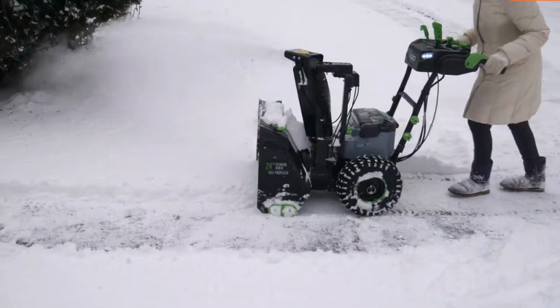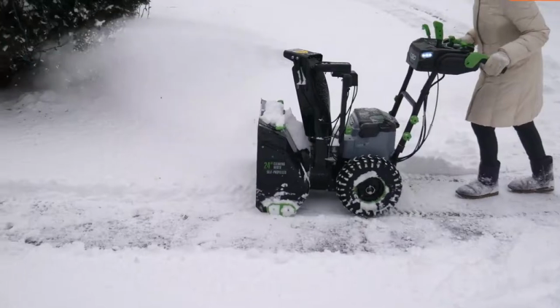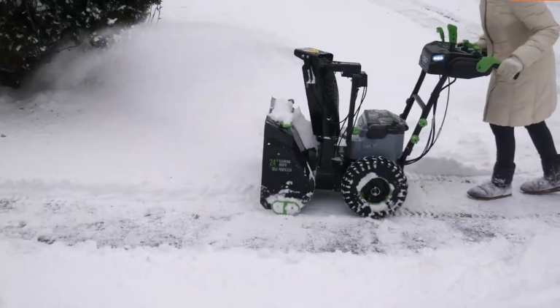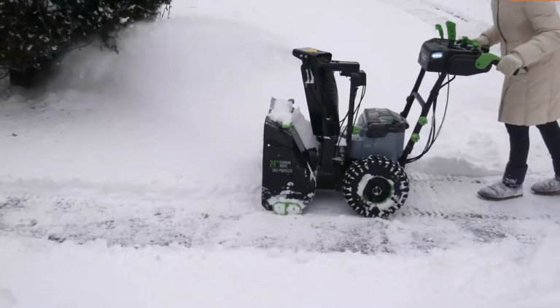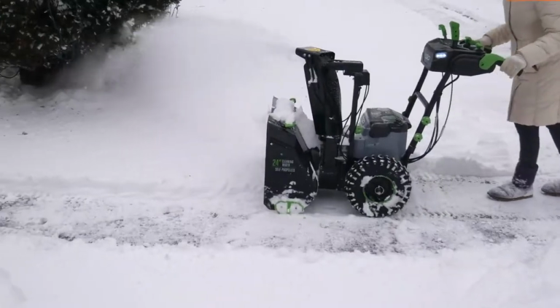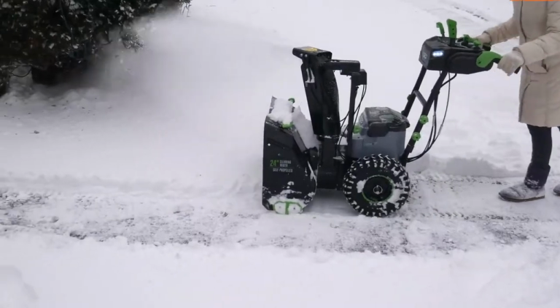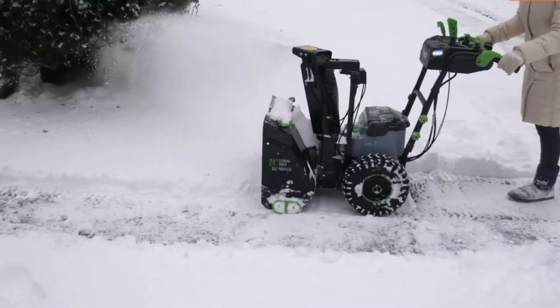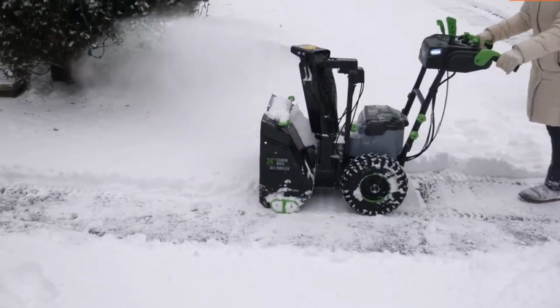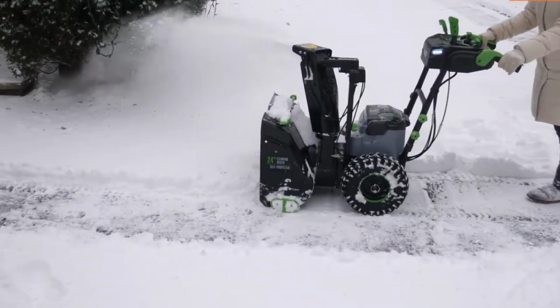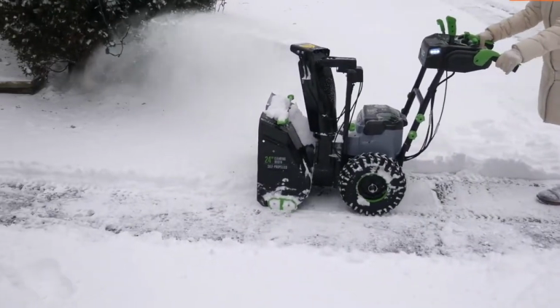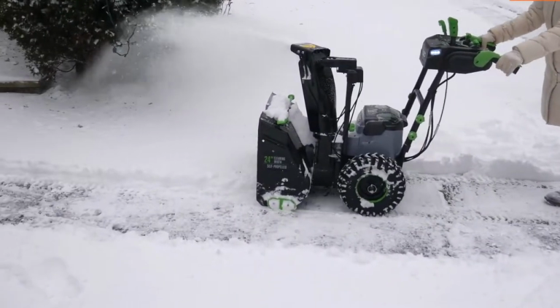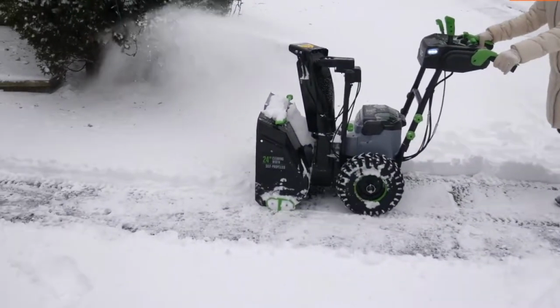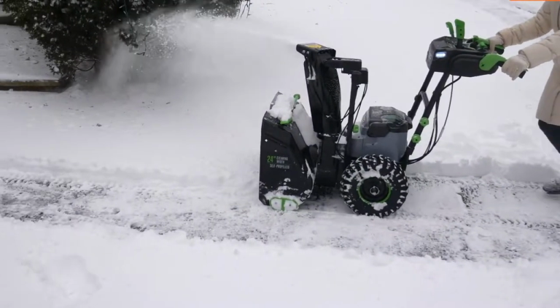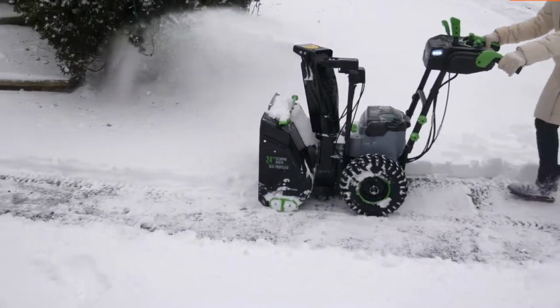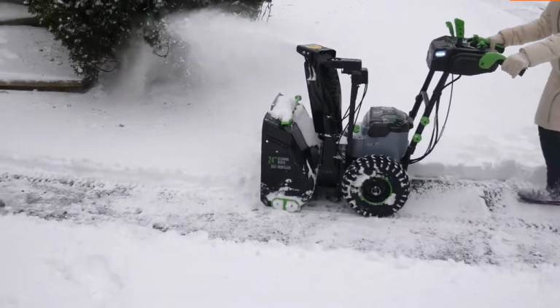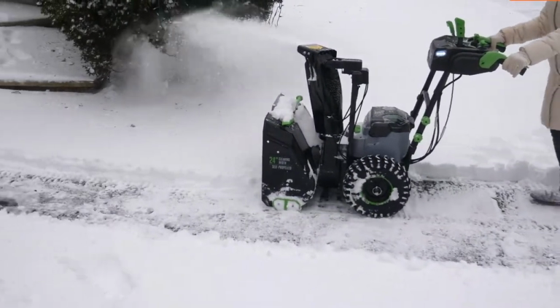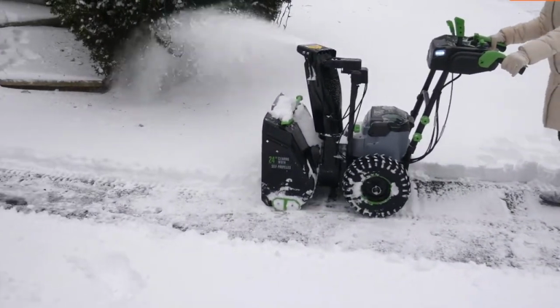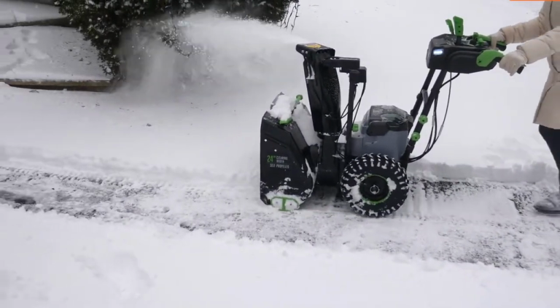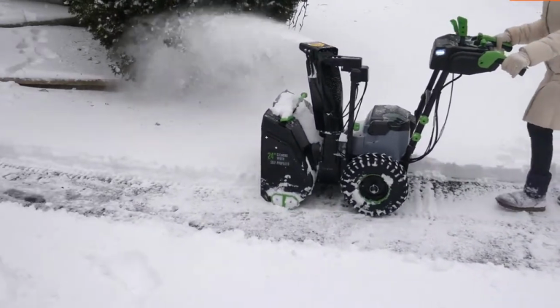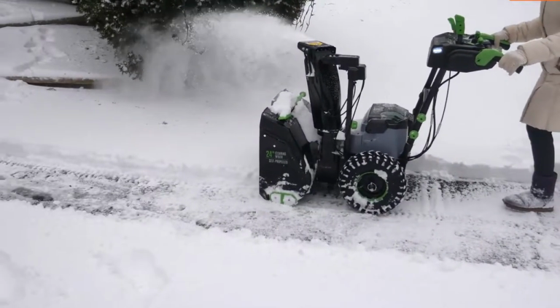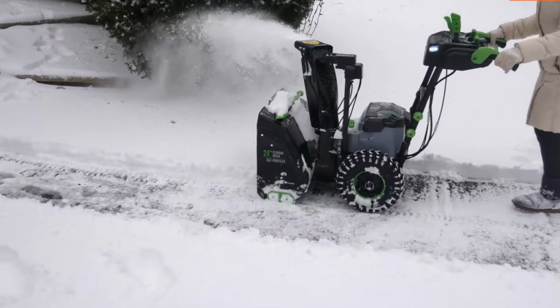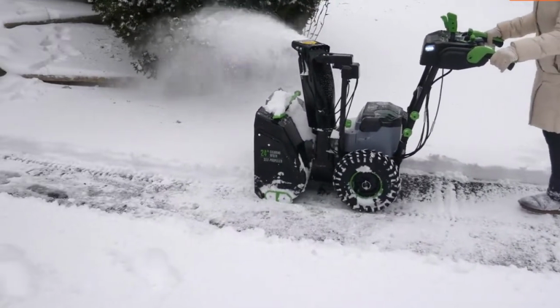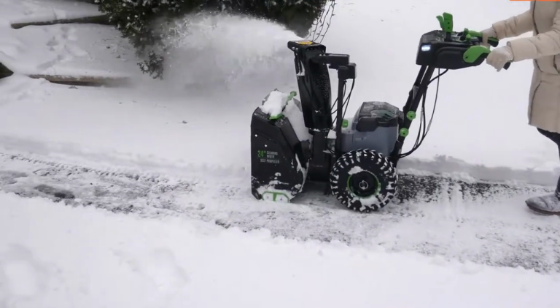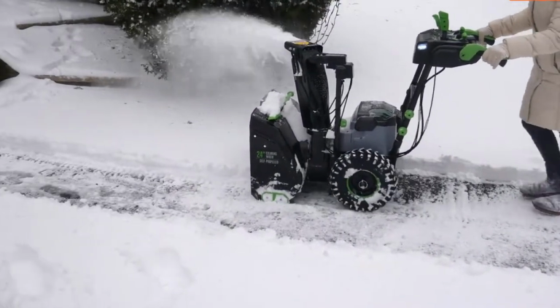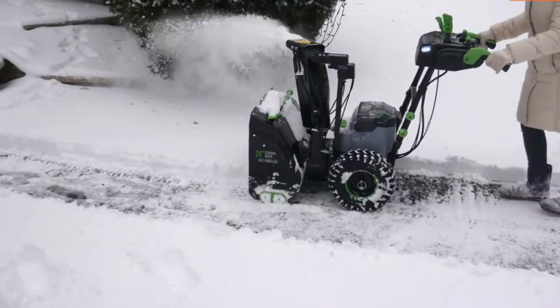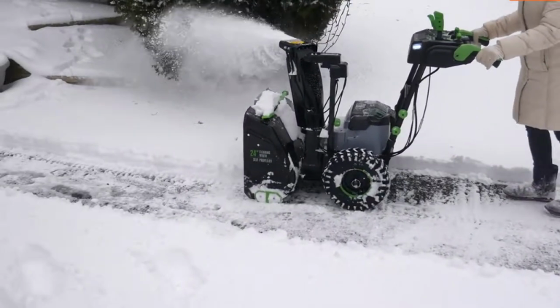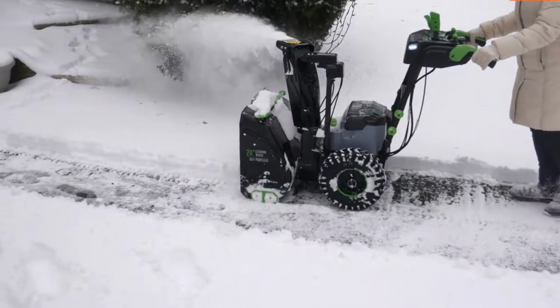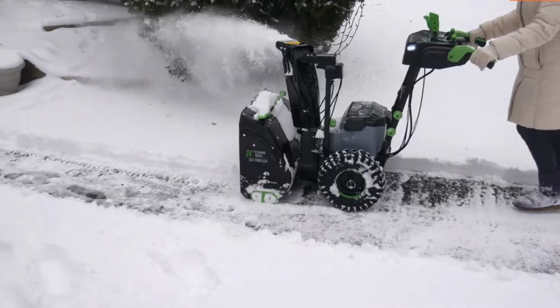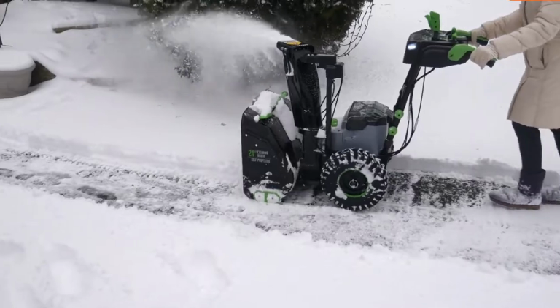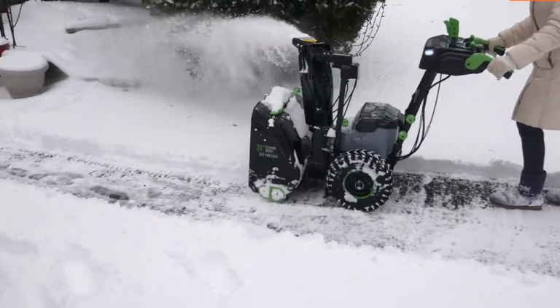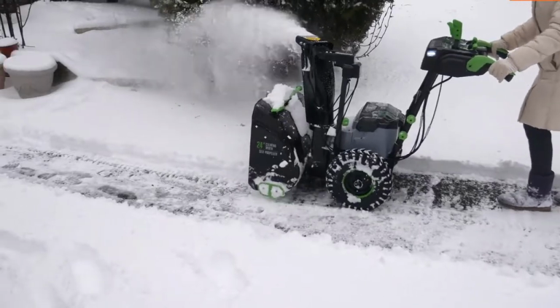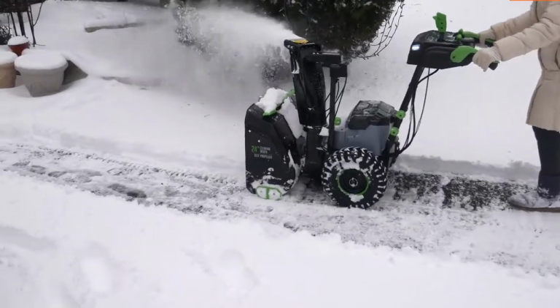Snow clearing is a burden but an expected factor when owning a business at a location impacted by inclement winter weather.